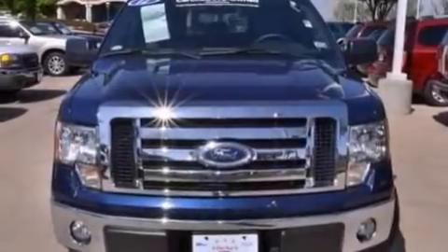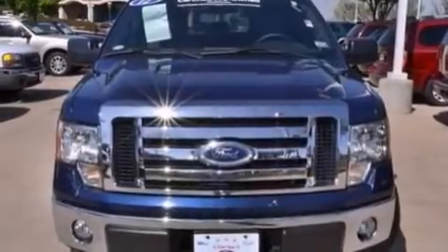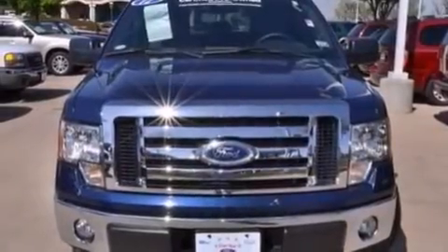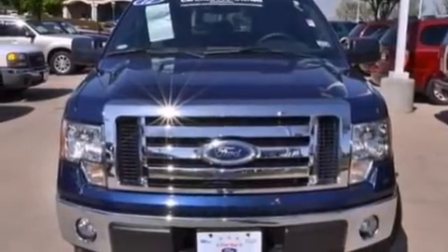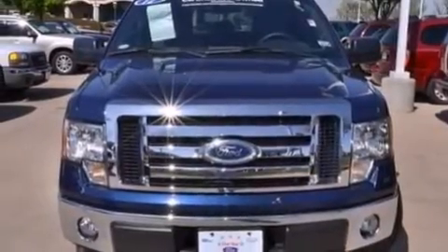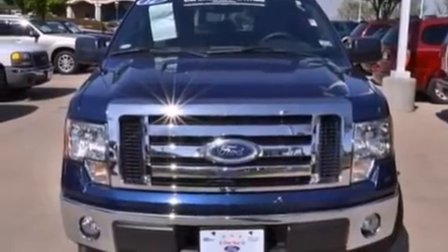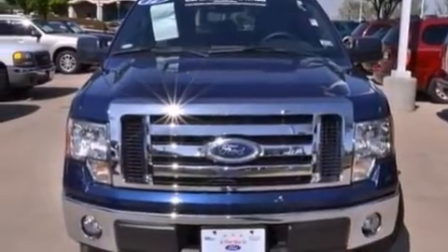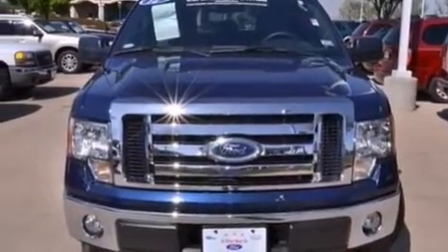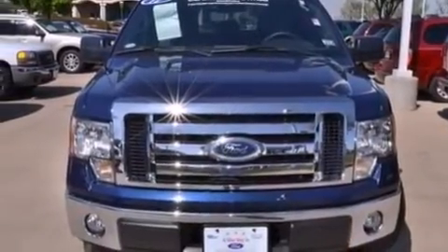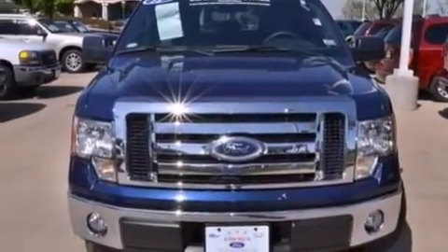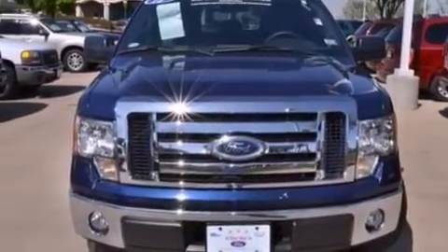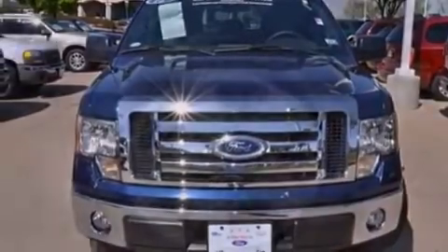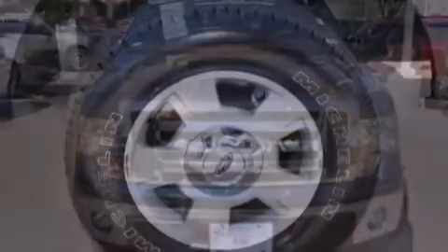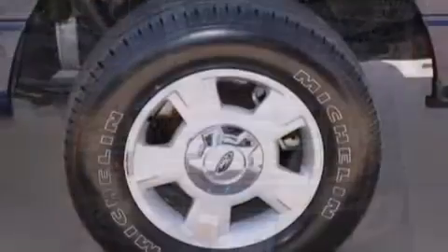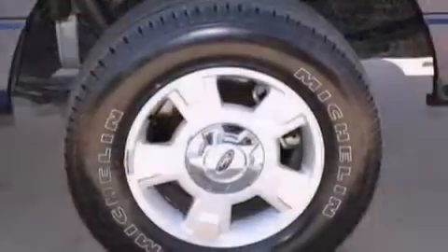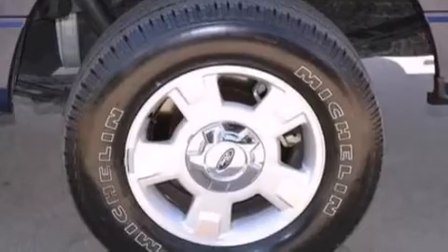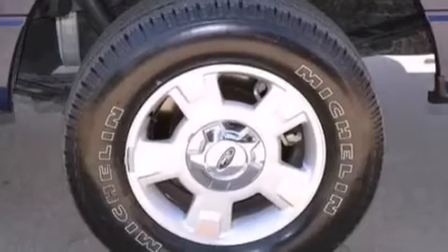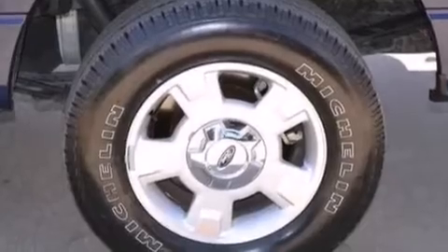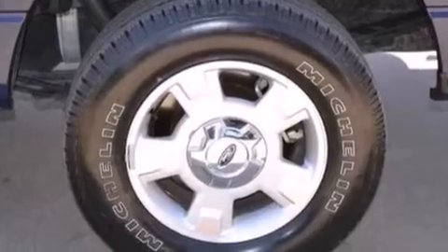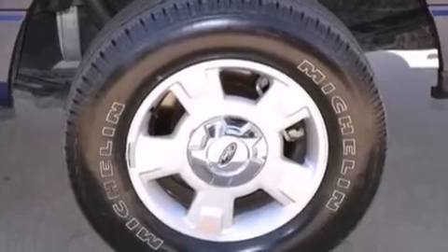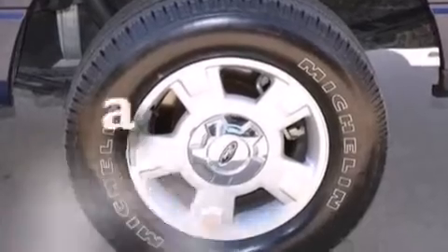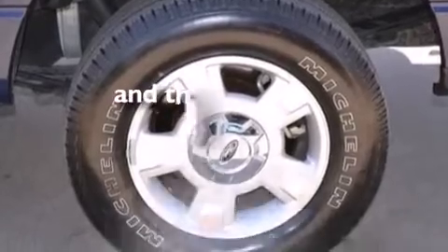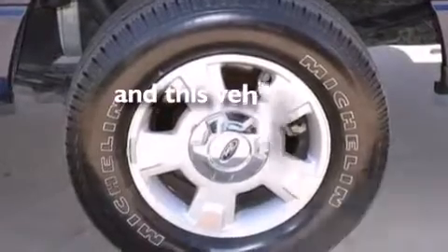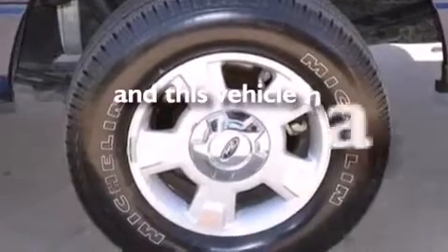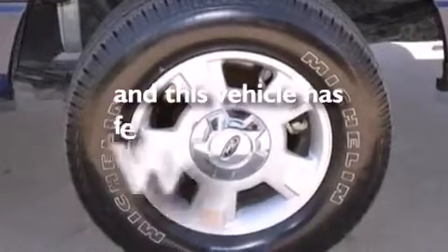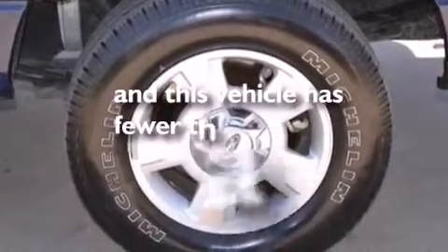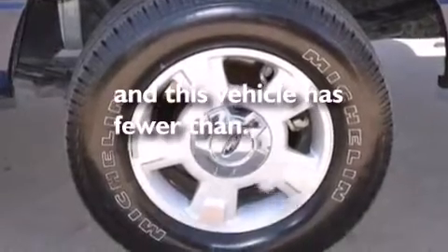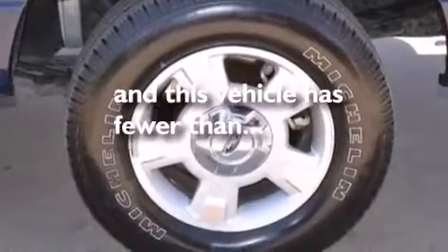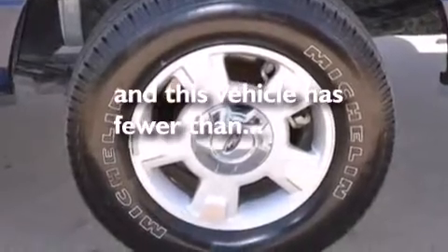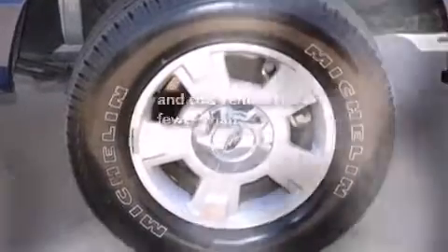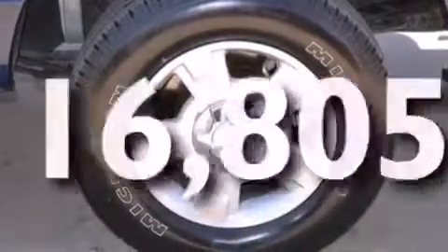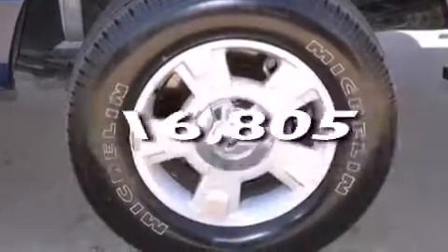Additional features include side impact airbags, air conditioning, a split folding rear seat, and this vehicle has fewer than 17,000 miles on the odometer.